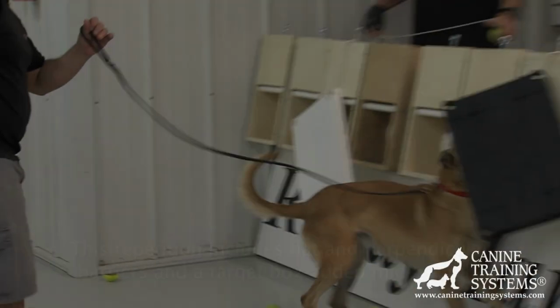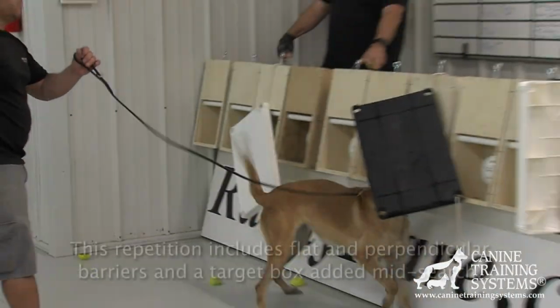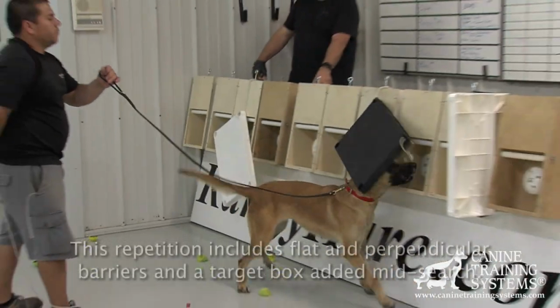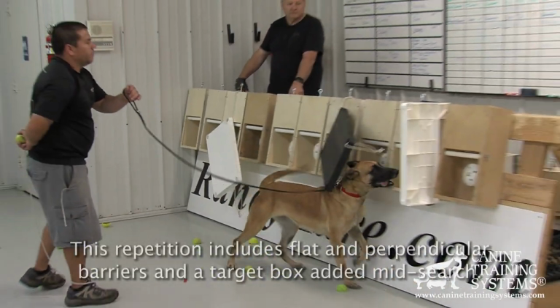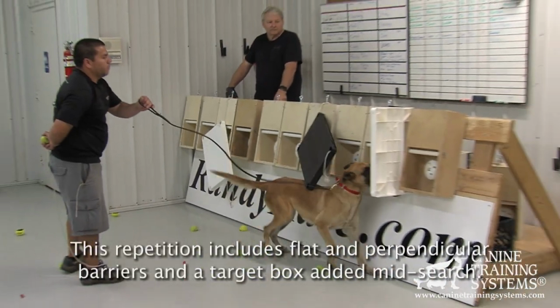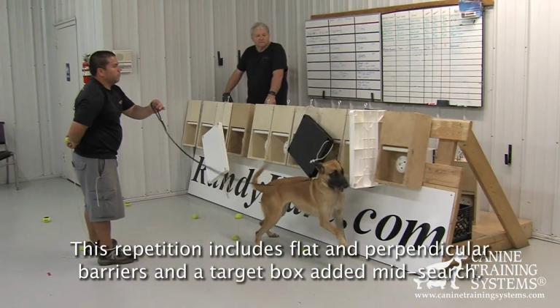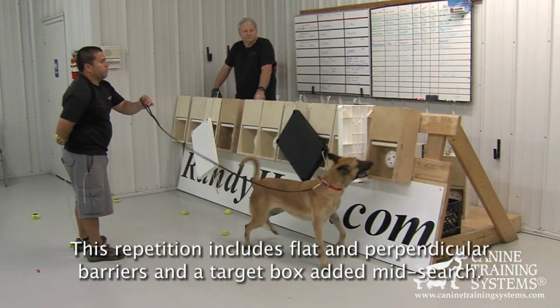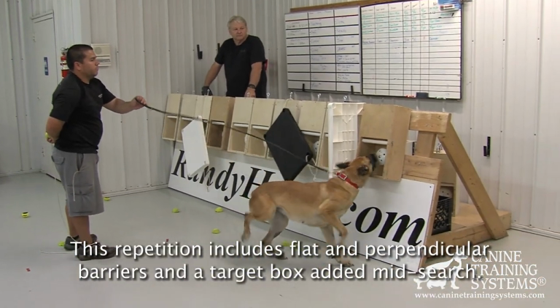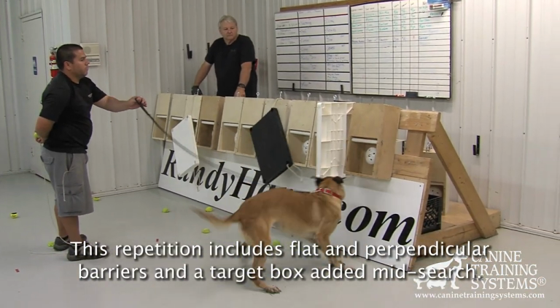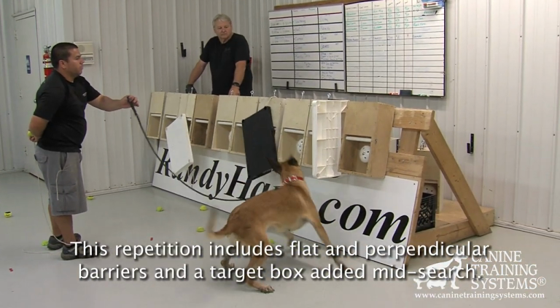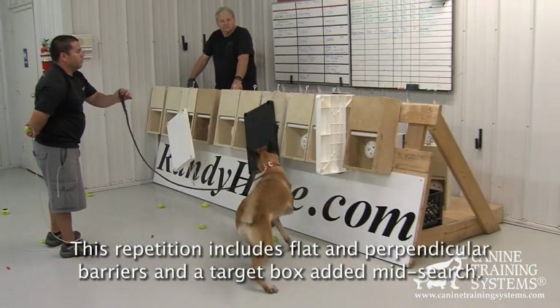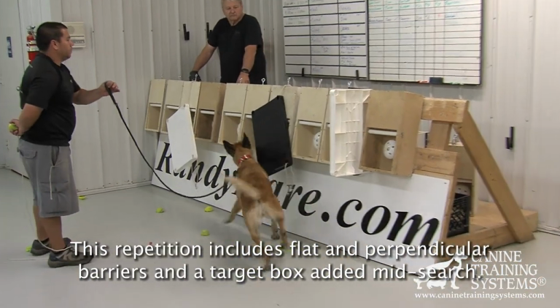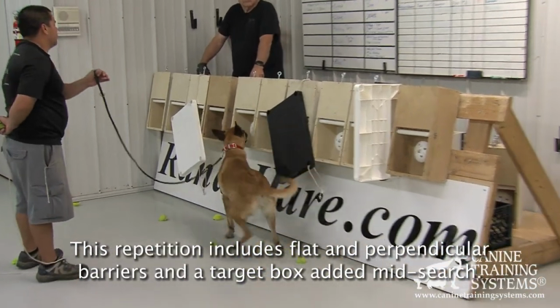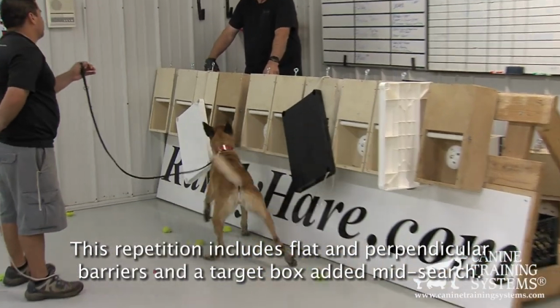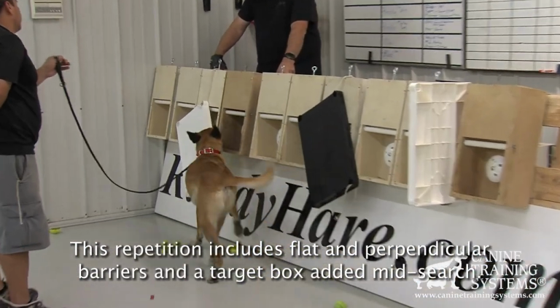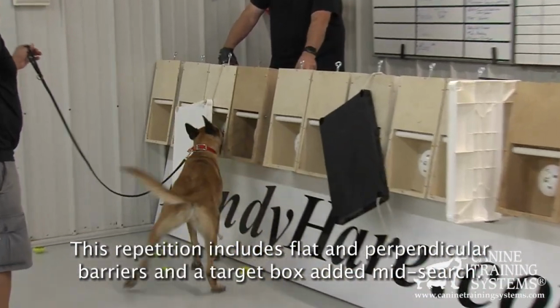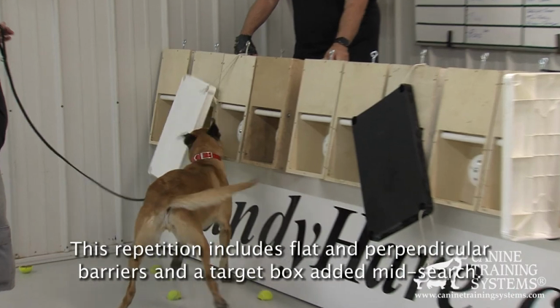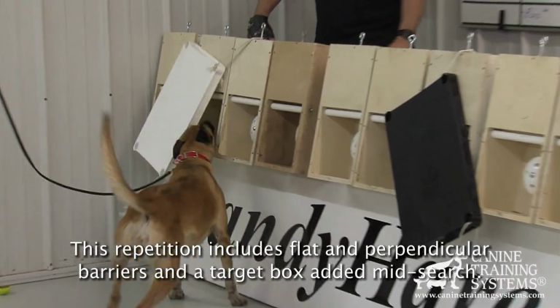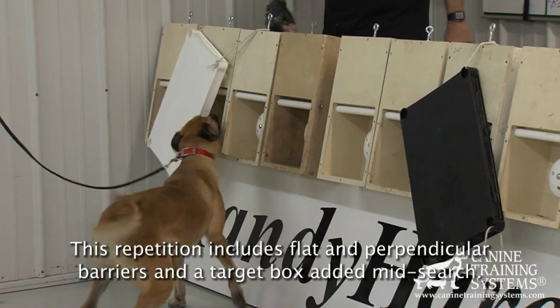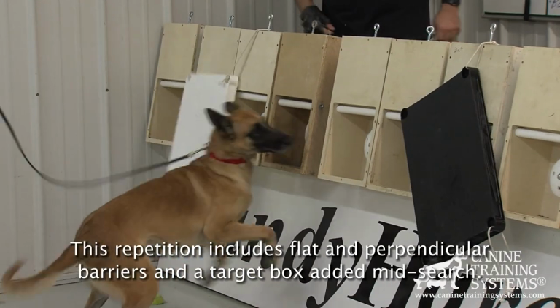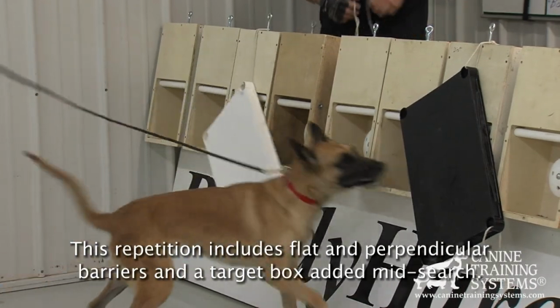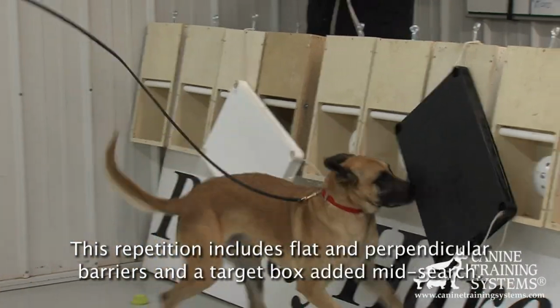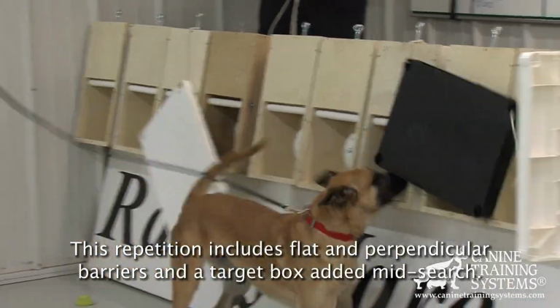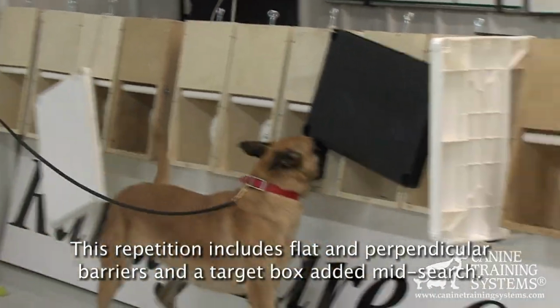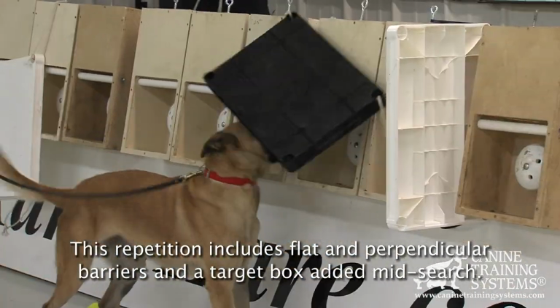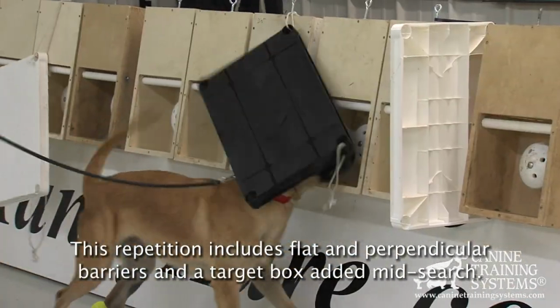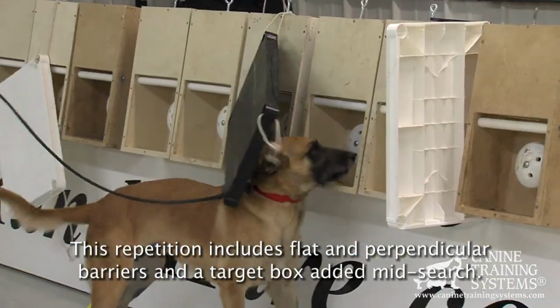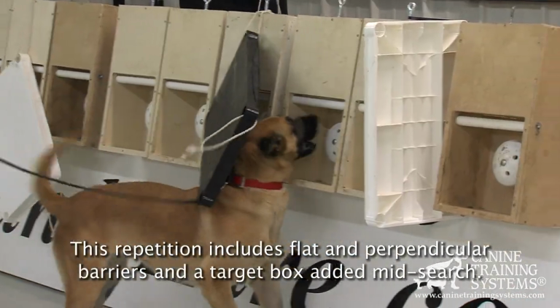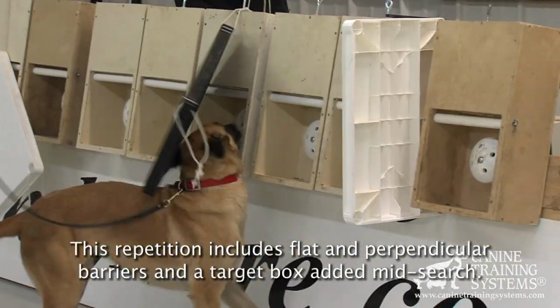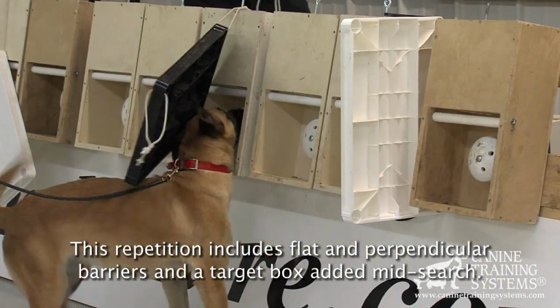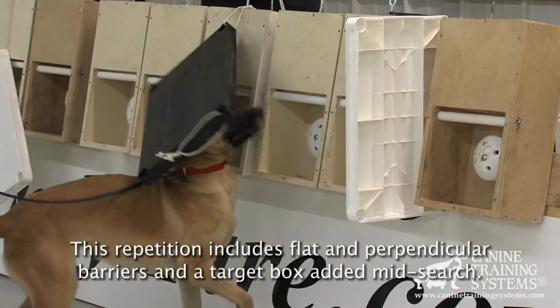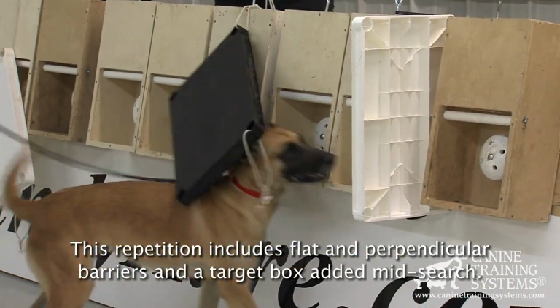Through repetition, the vast majority of dogs will become very robust in negotiating the barriers to earn Game at Source. This is ideal and promotes confidence and persistence.